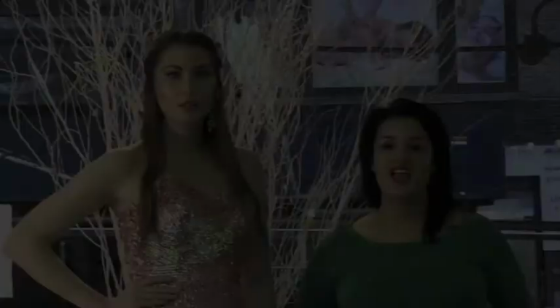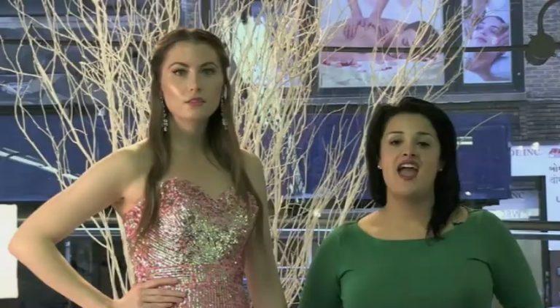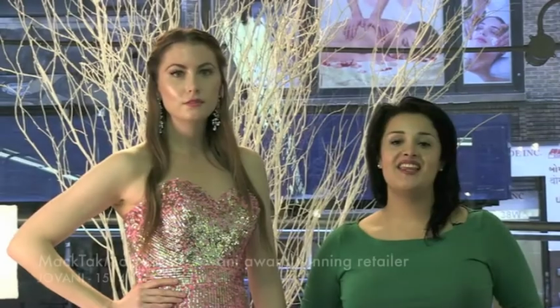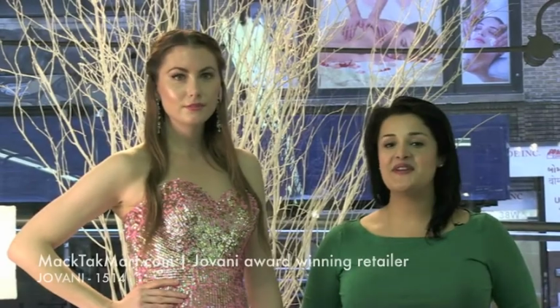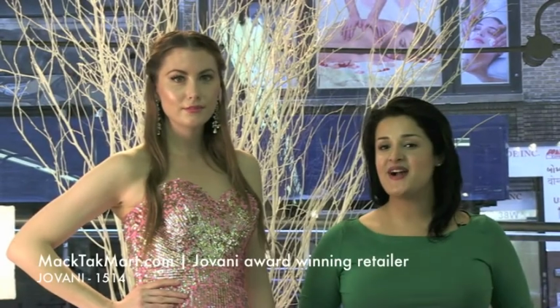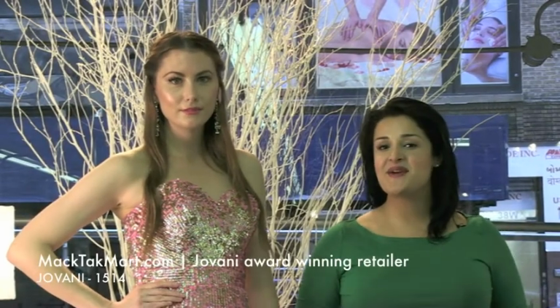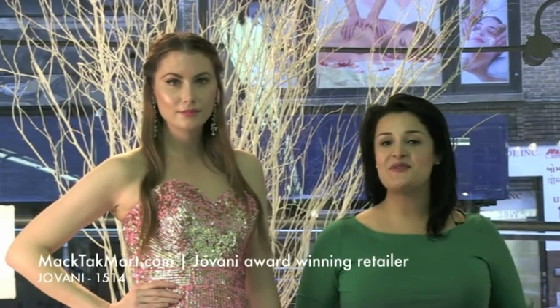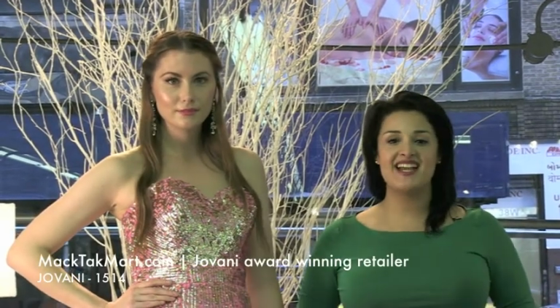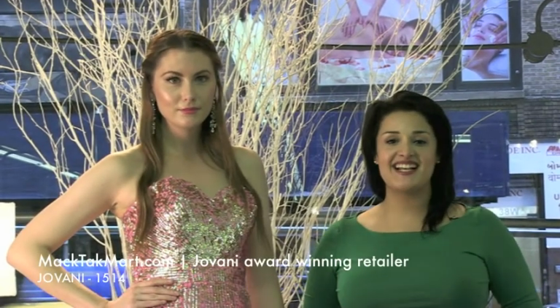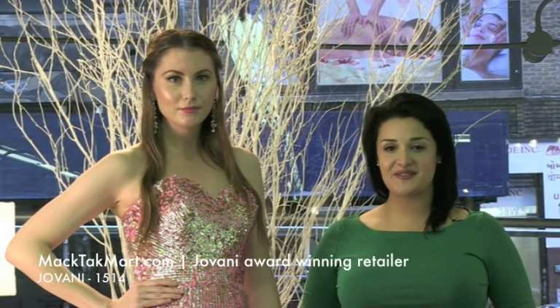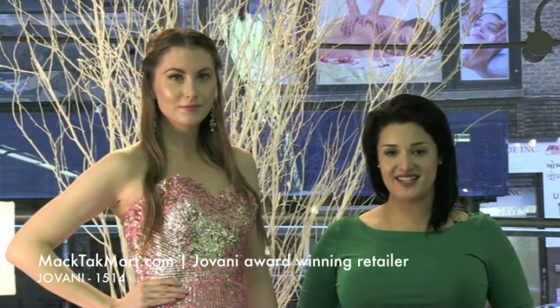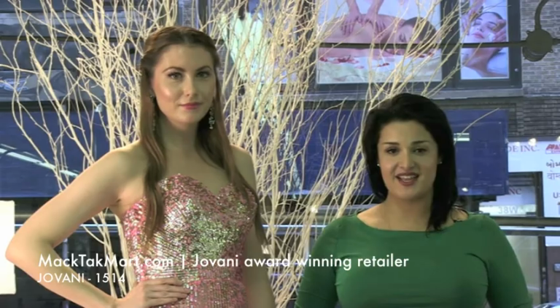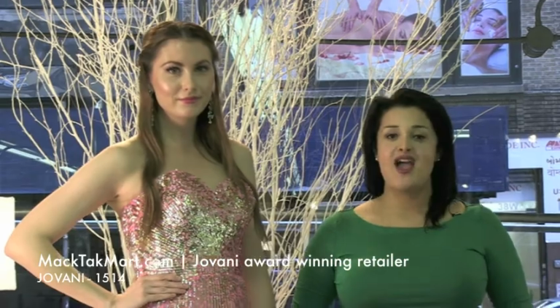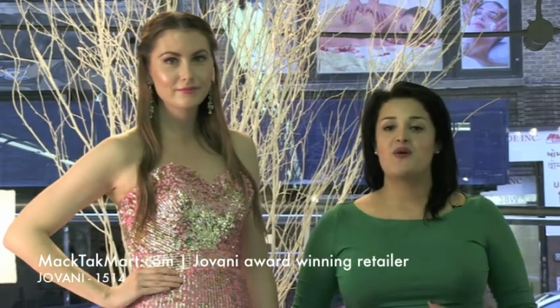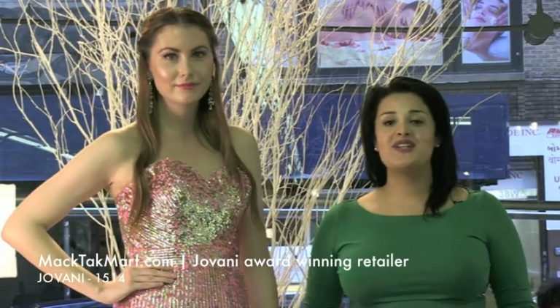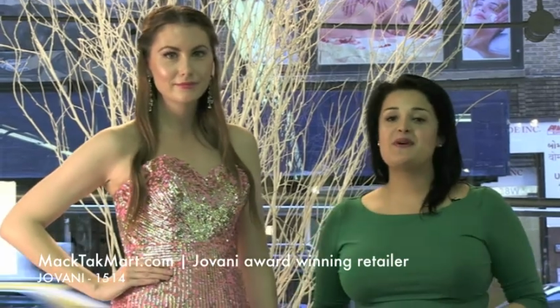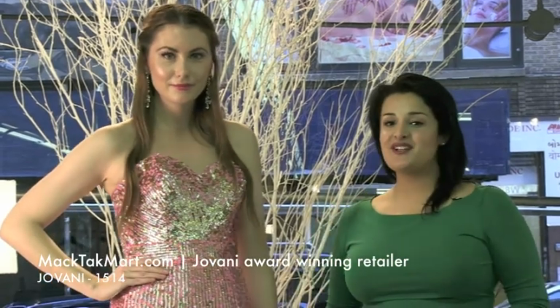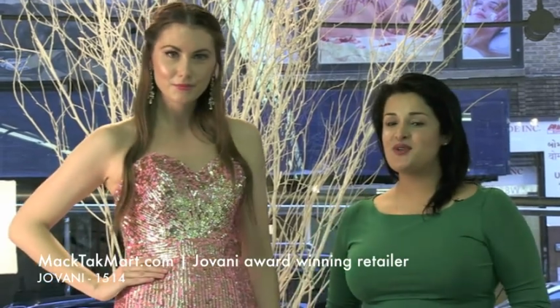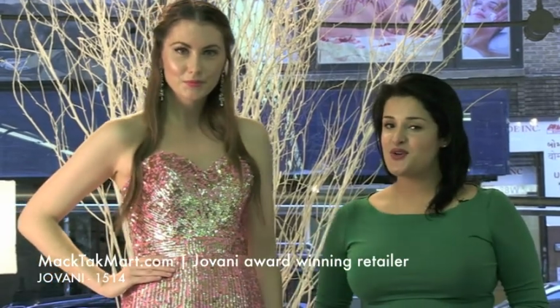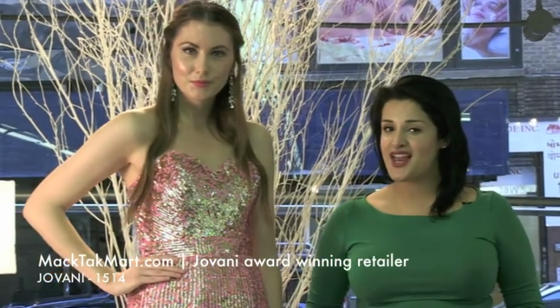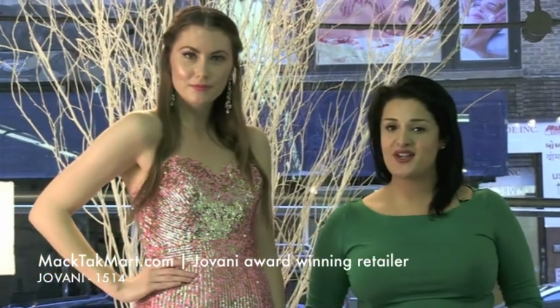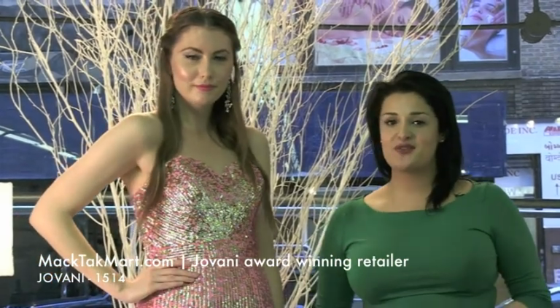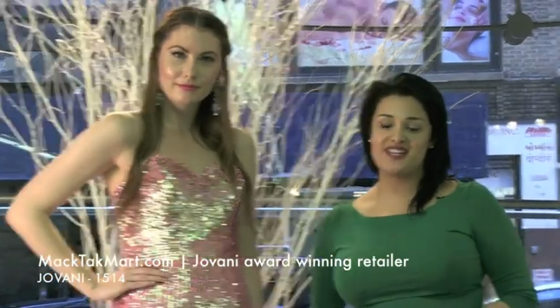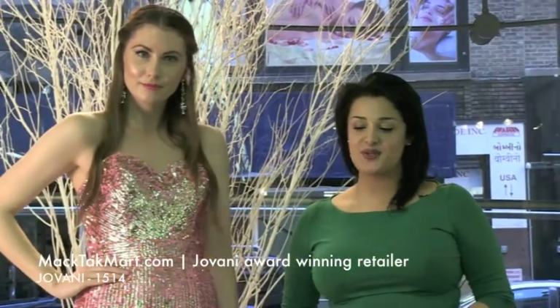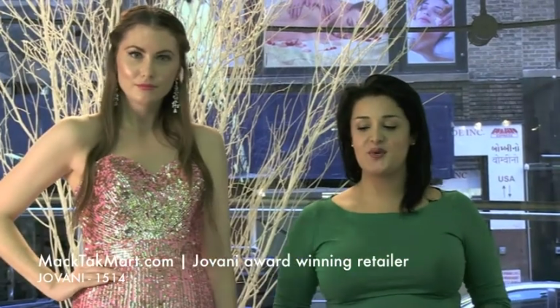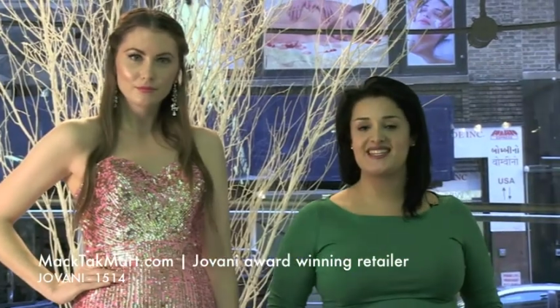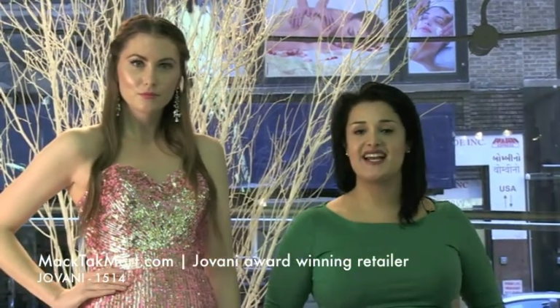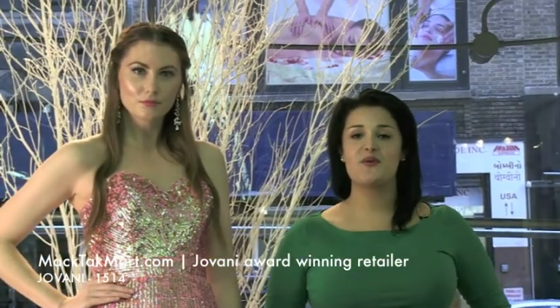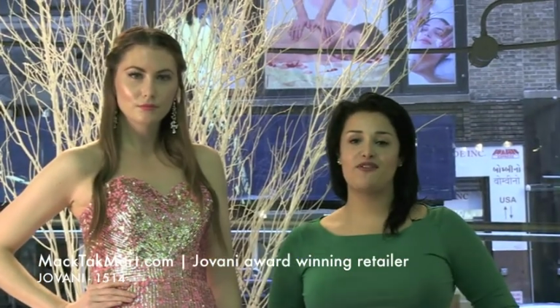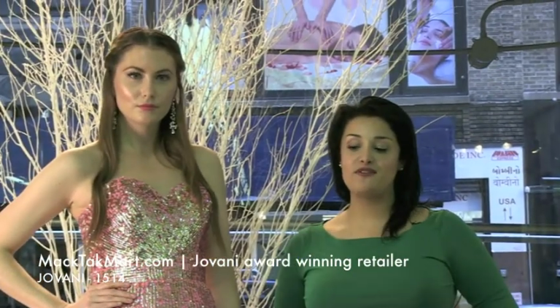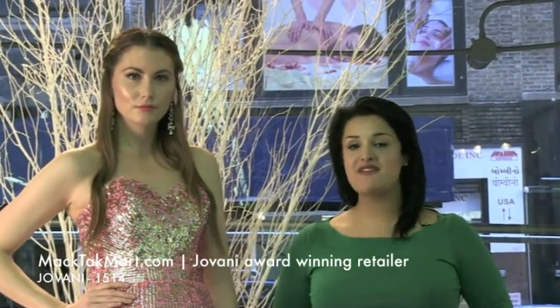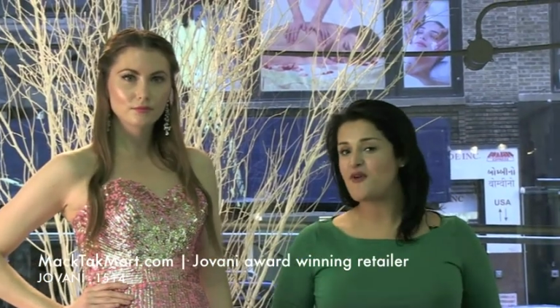Hello and welcome to MAGDAG TV. We're going to present you the new collection of Giovanni Couture, which is style number 1514.